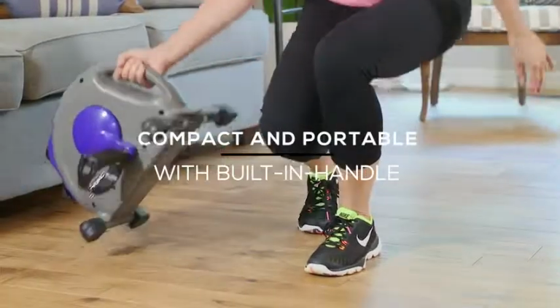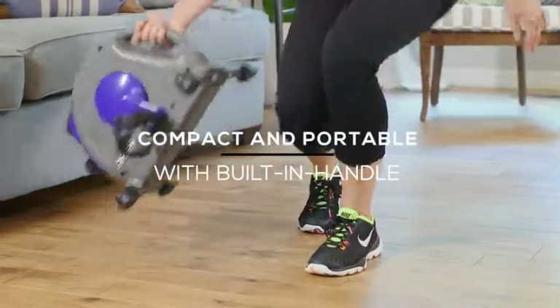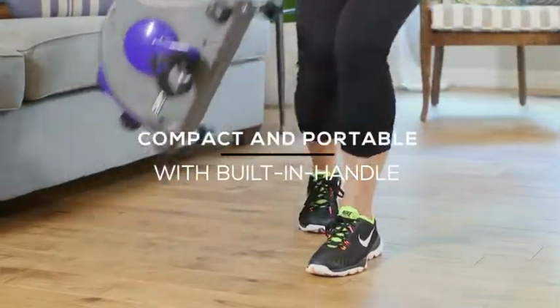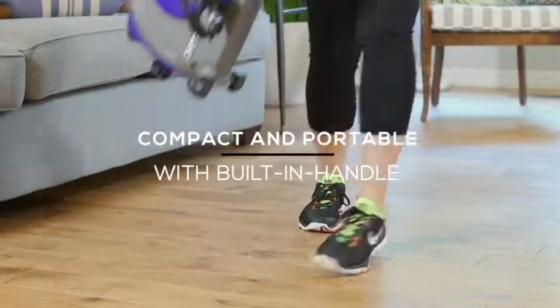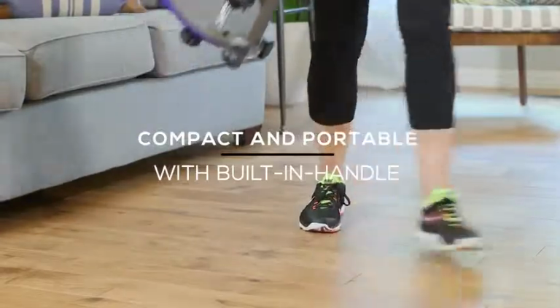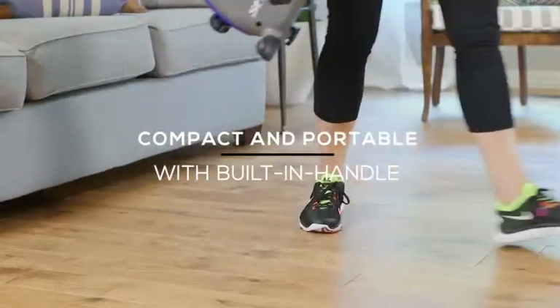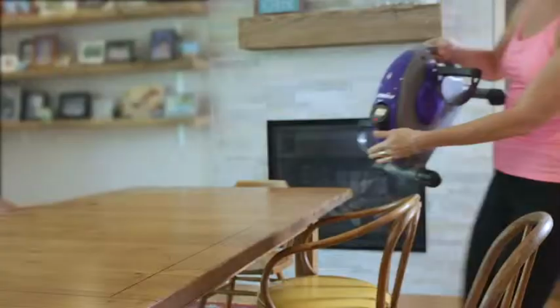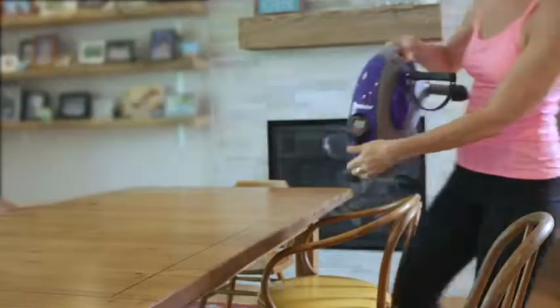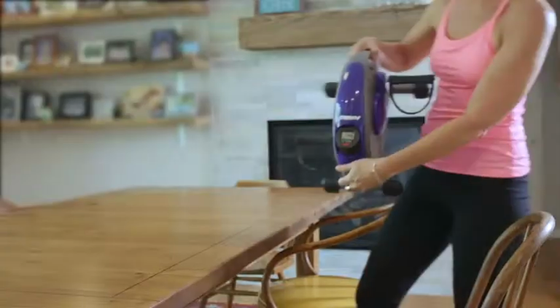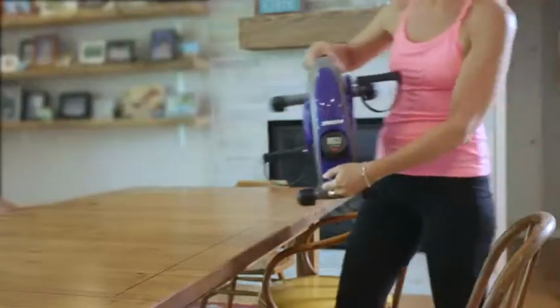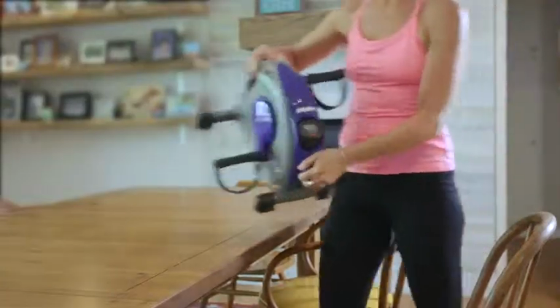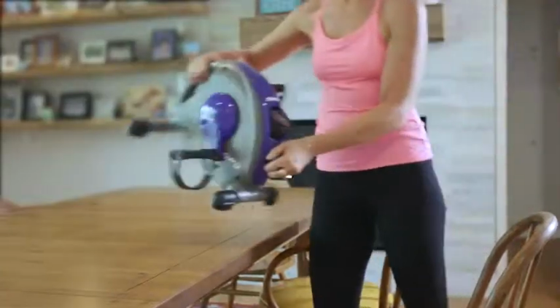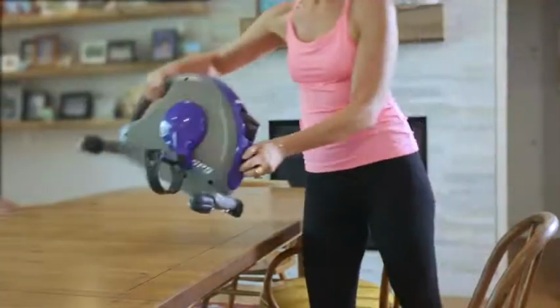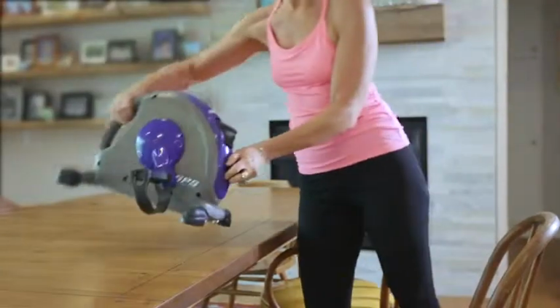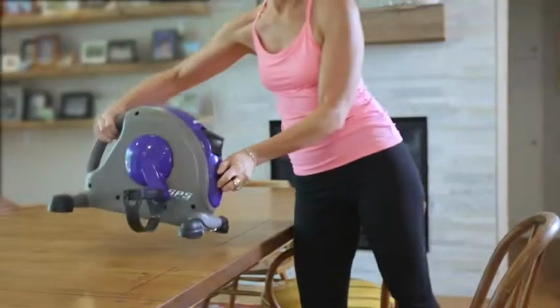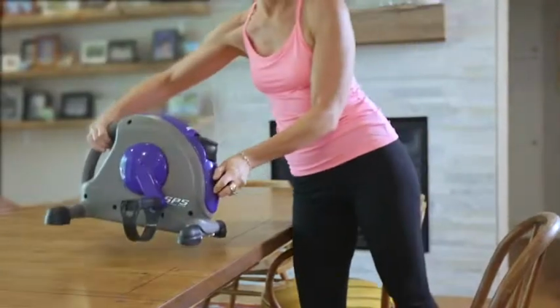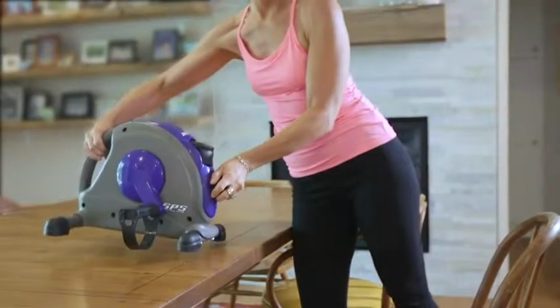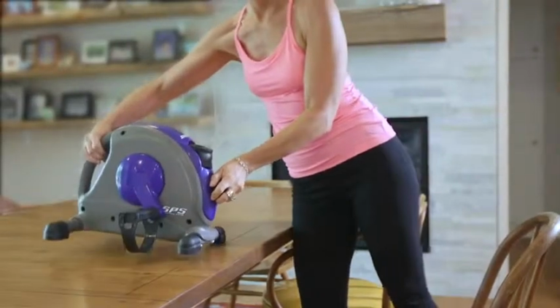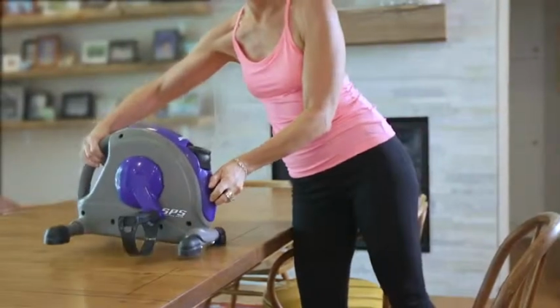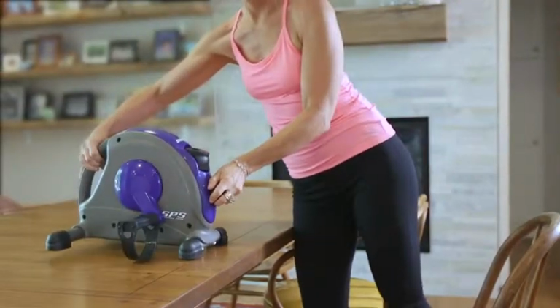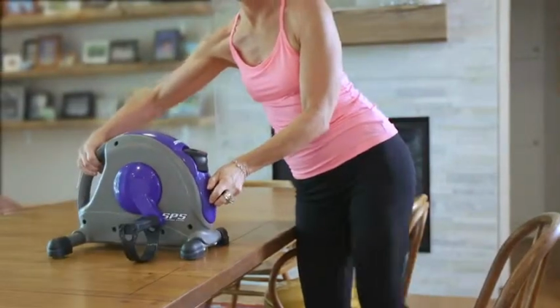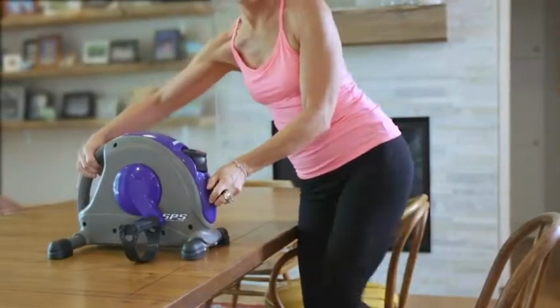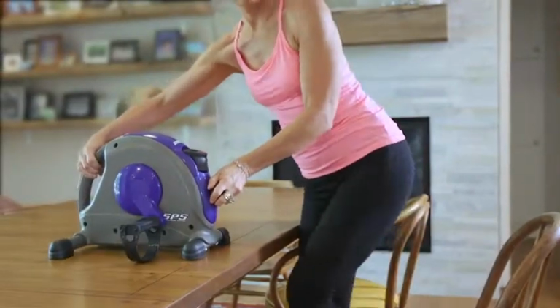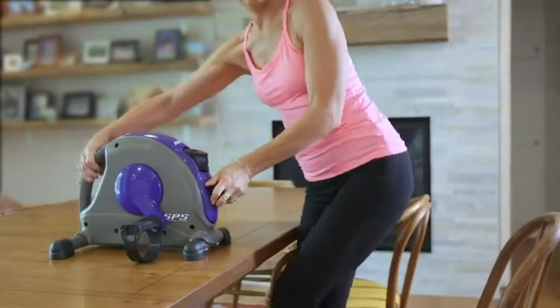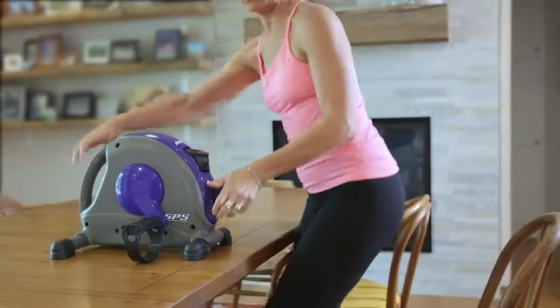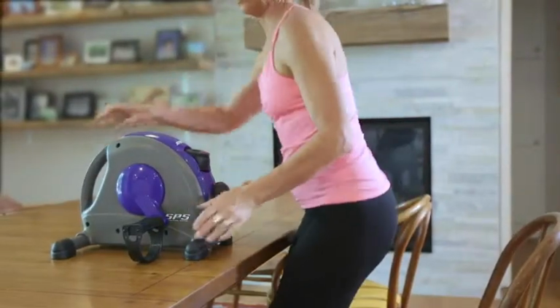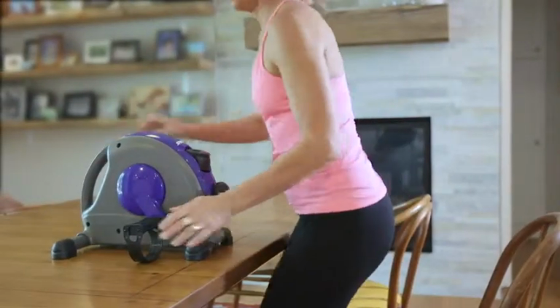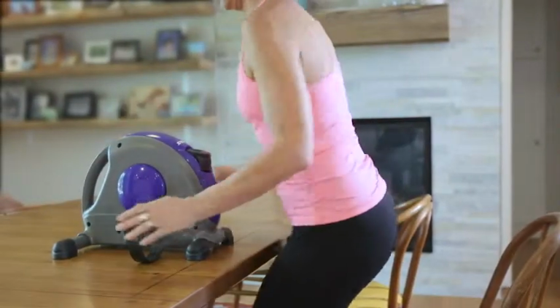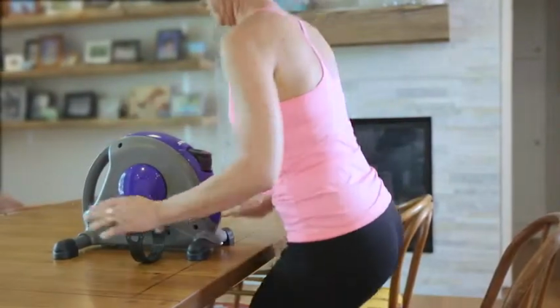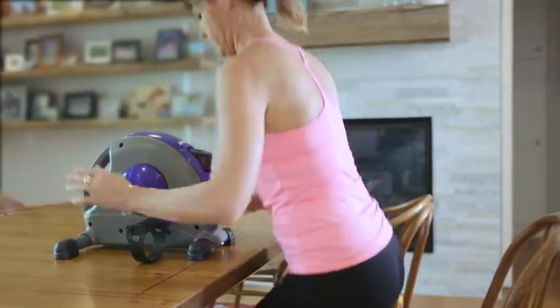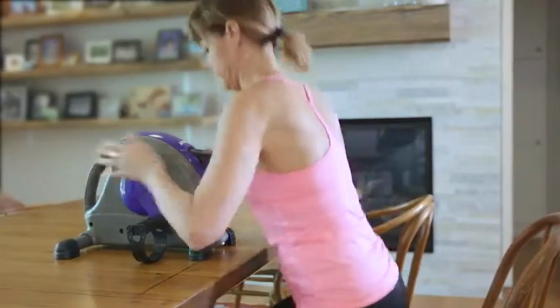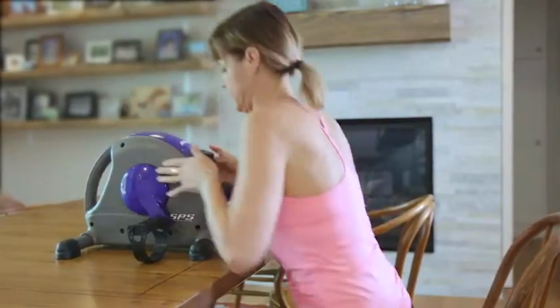You can target your upper or lower body with the cycle to get the most out of your mini bike workout.